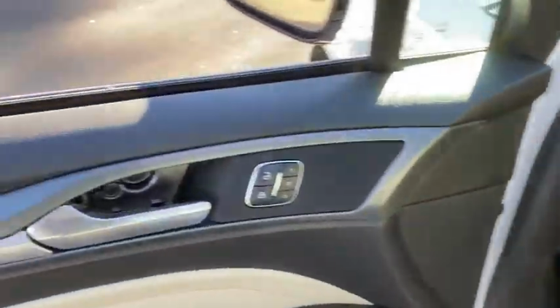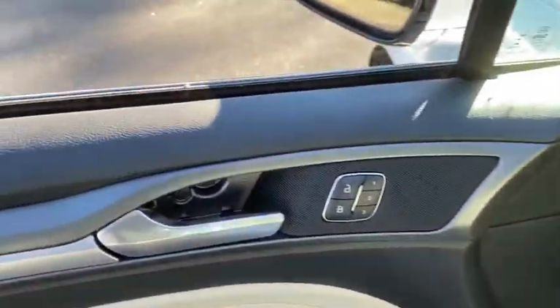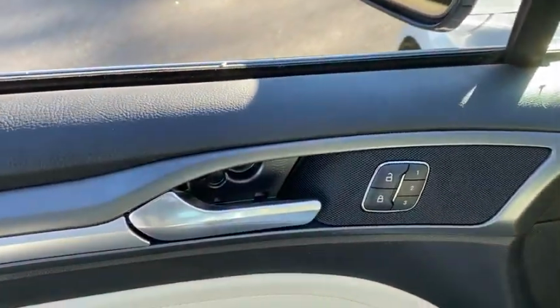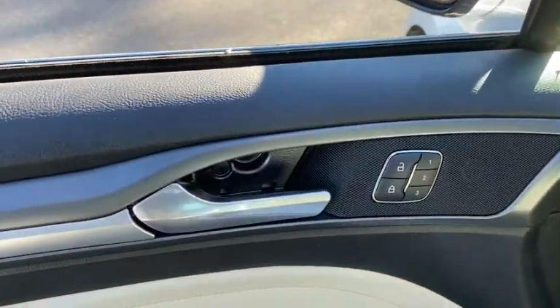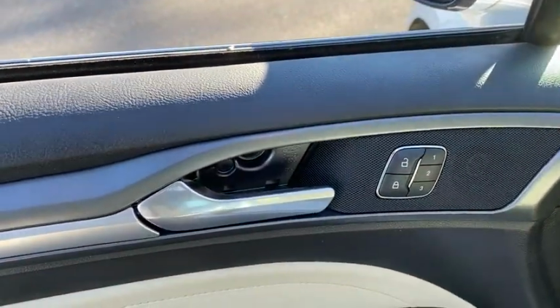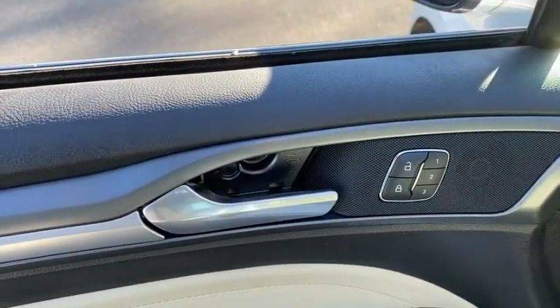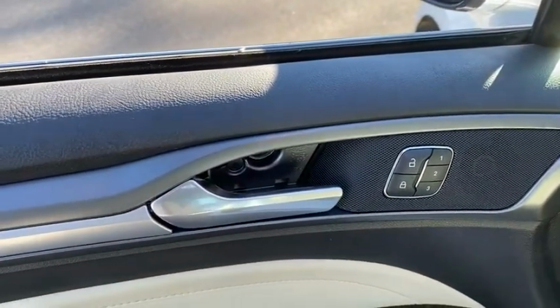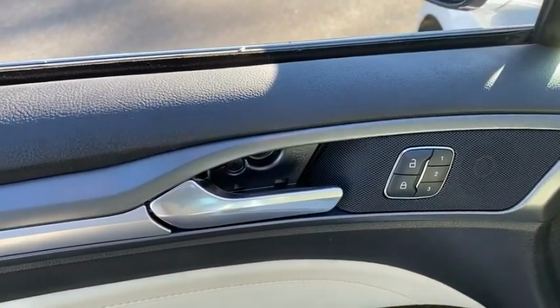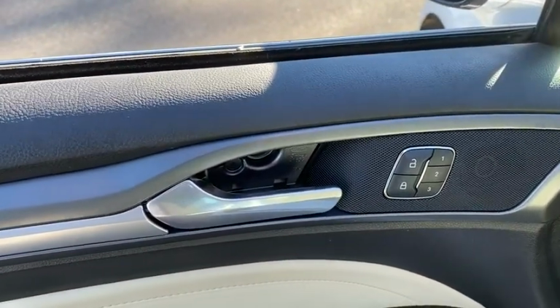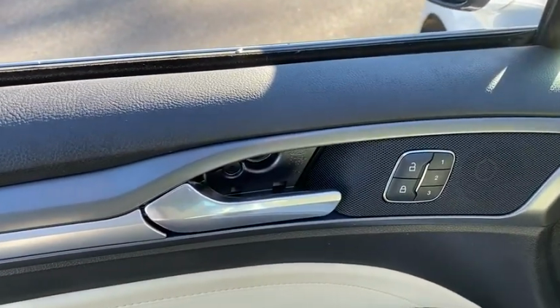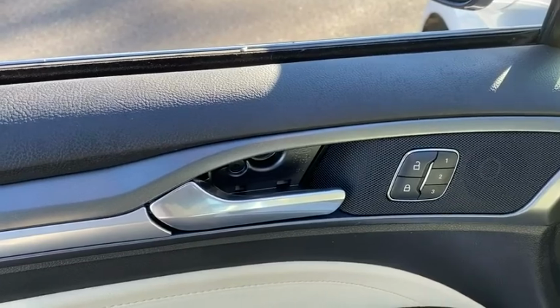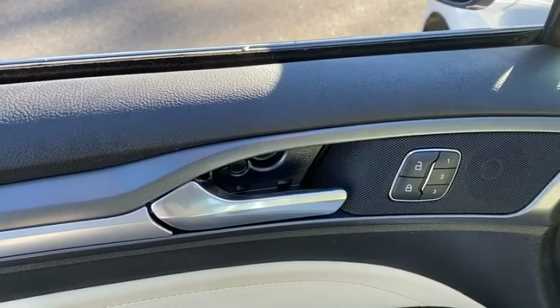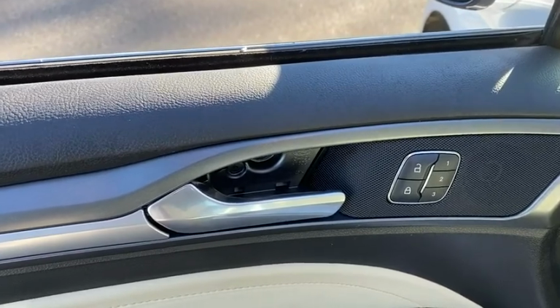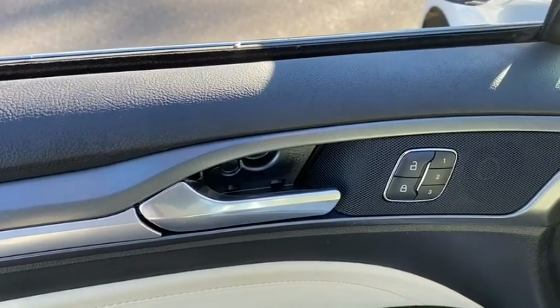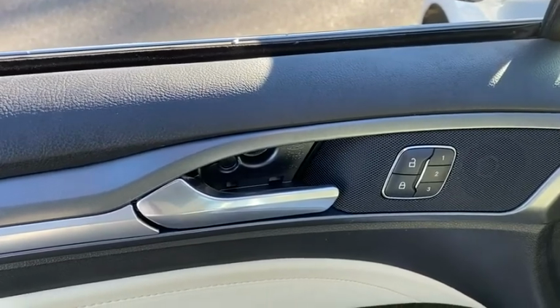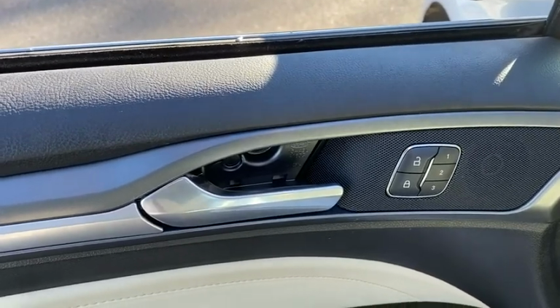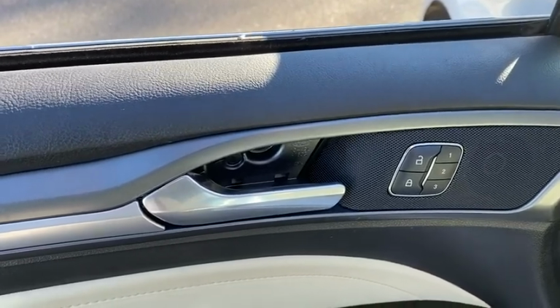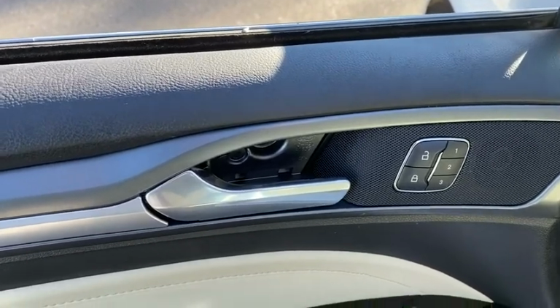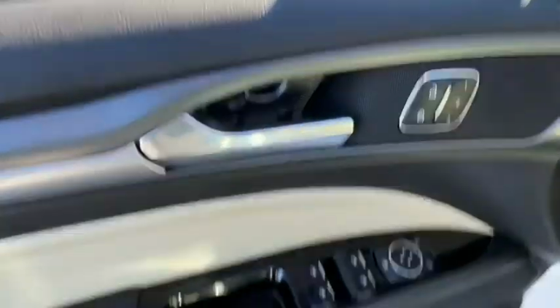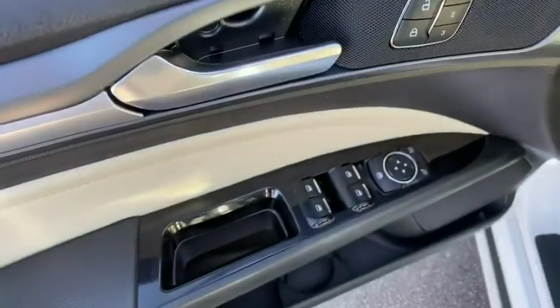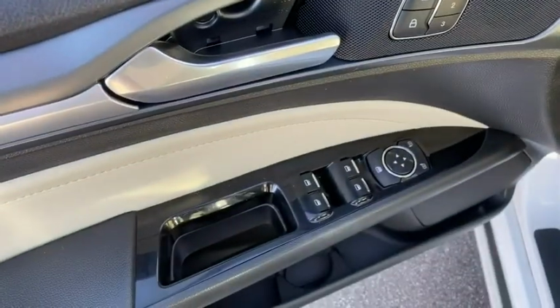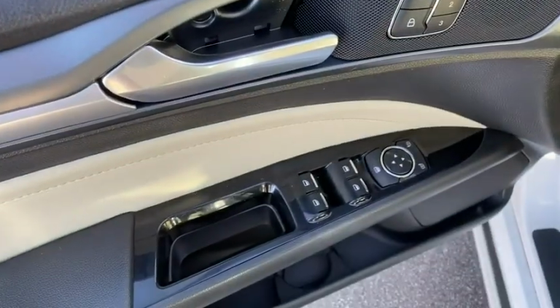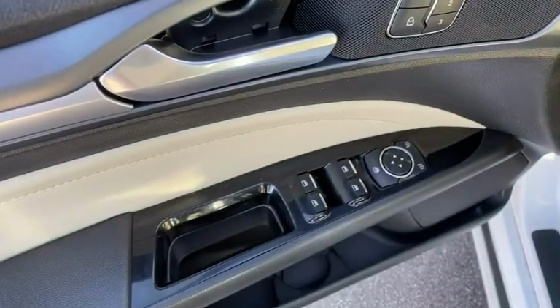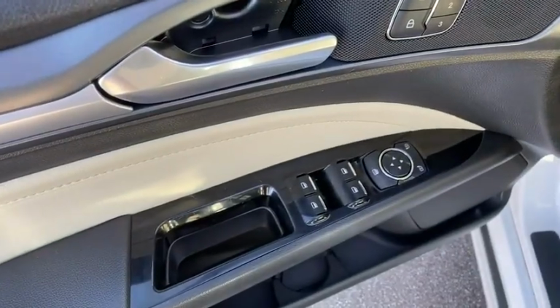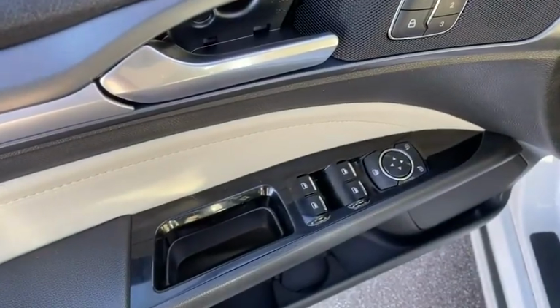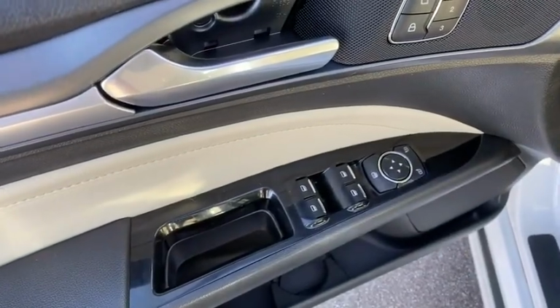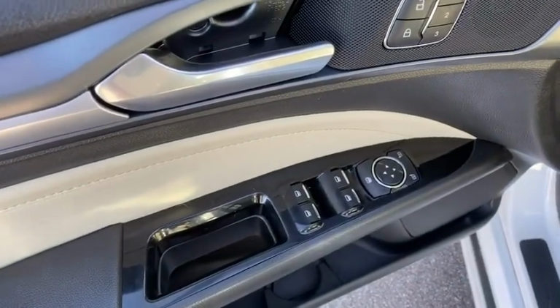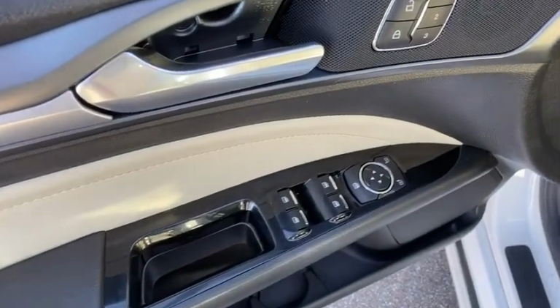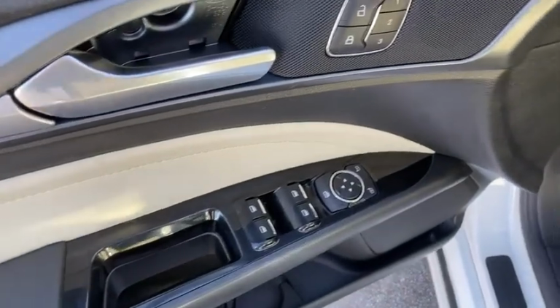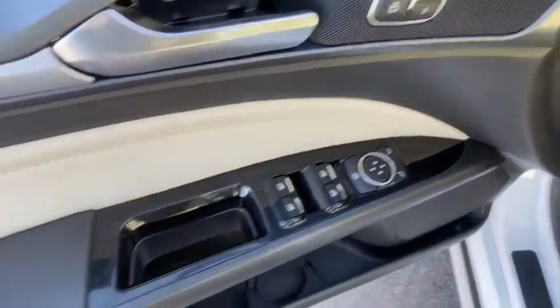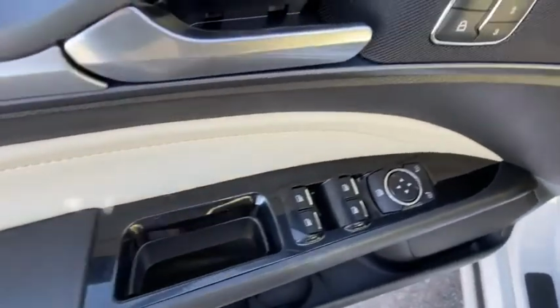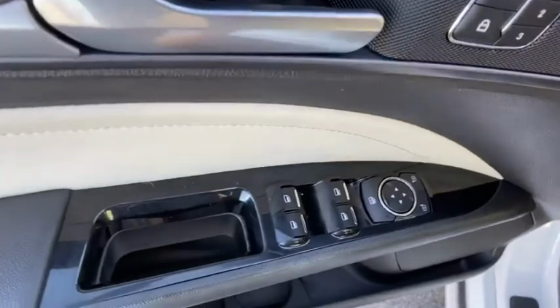Heated front seats, trip computer, panic alarm, Sirius satellite radio, brake assist, overhead console, tachometer.